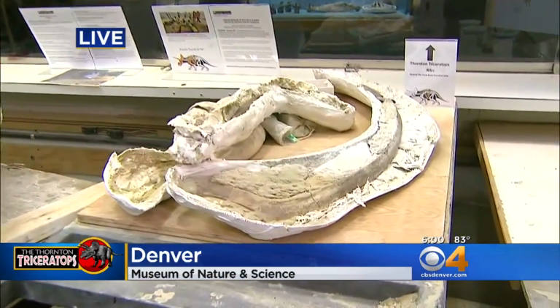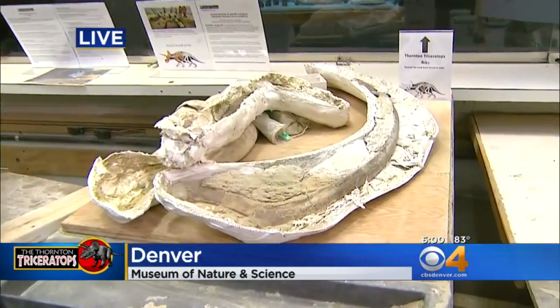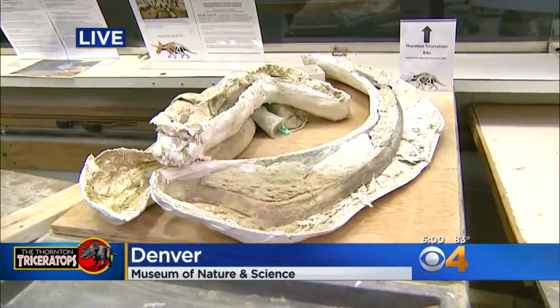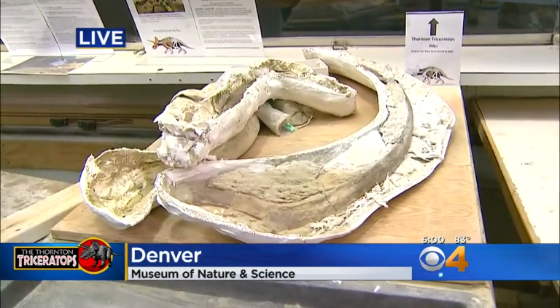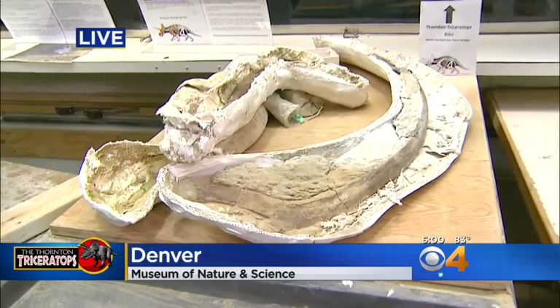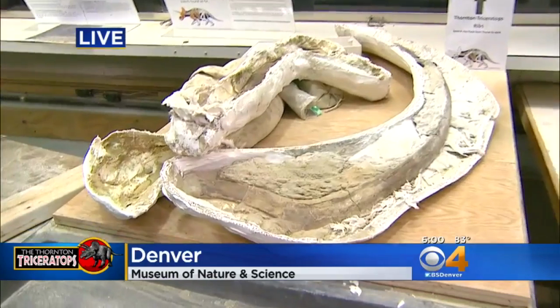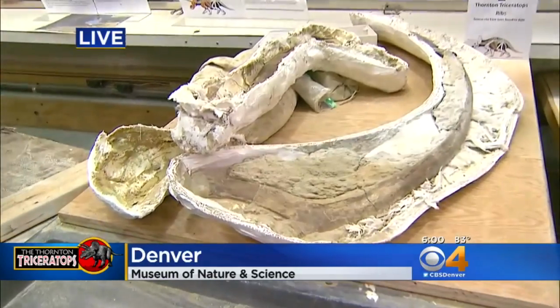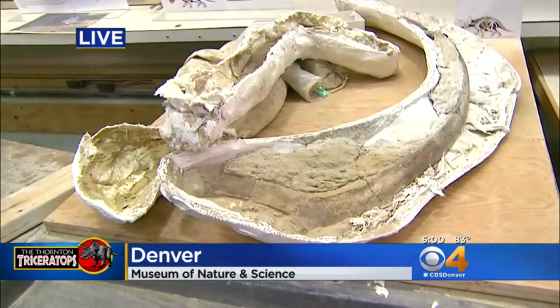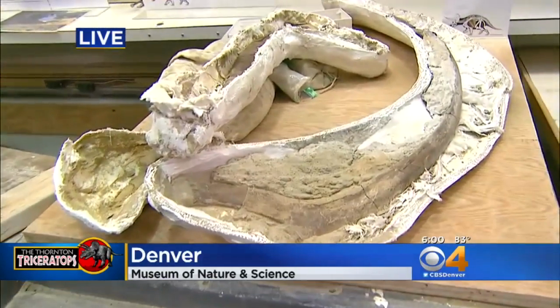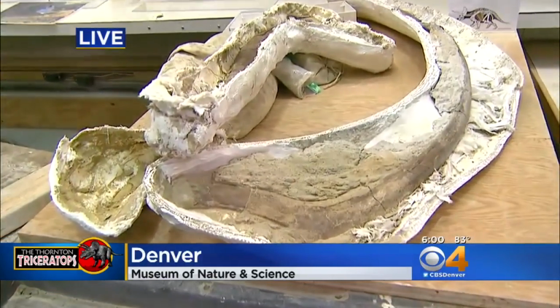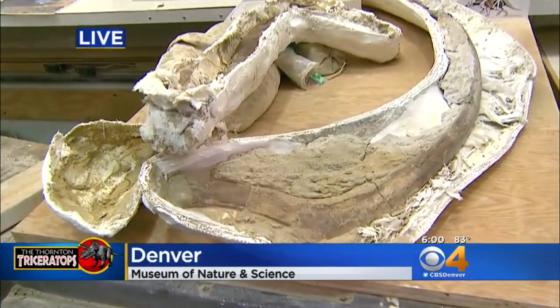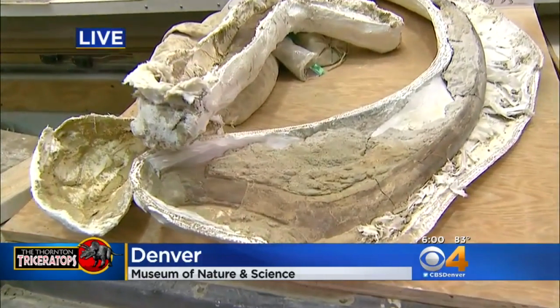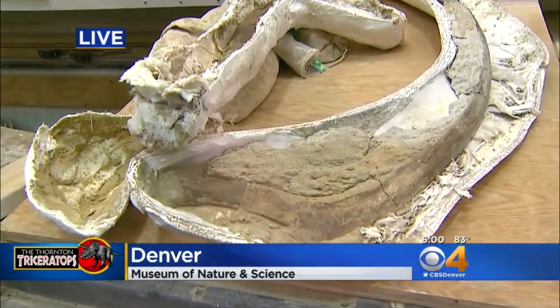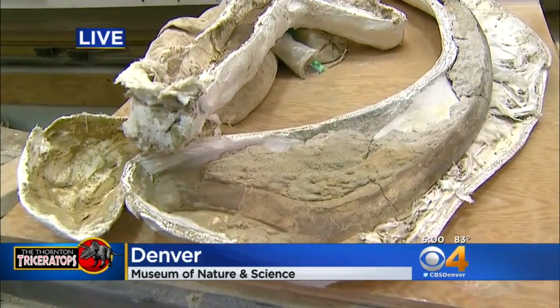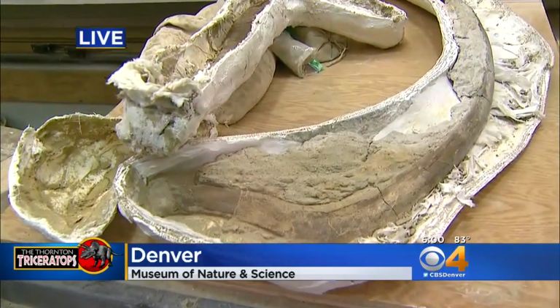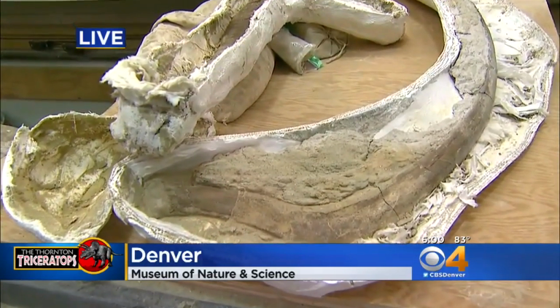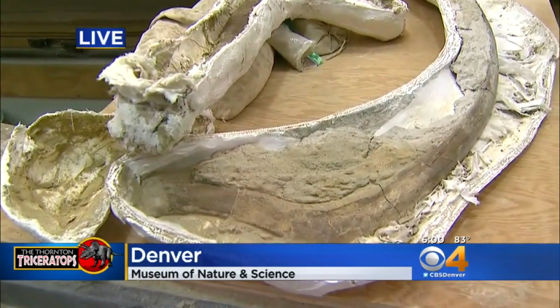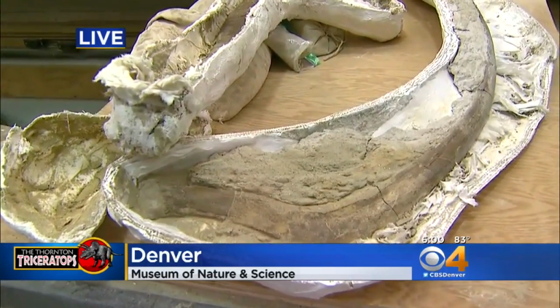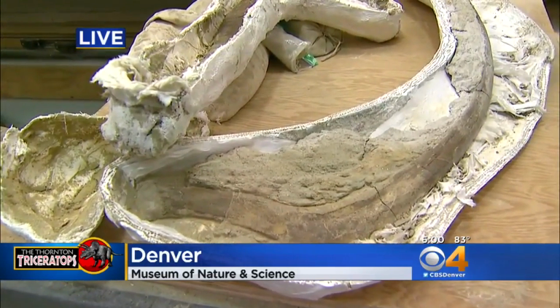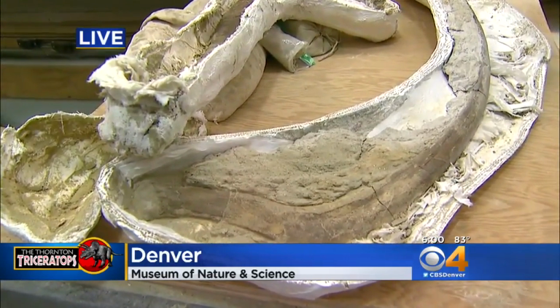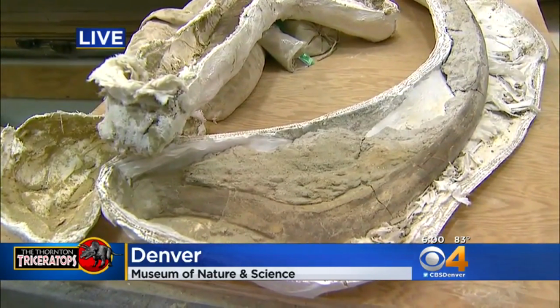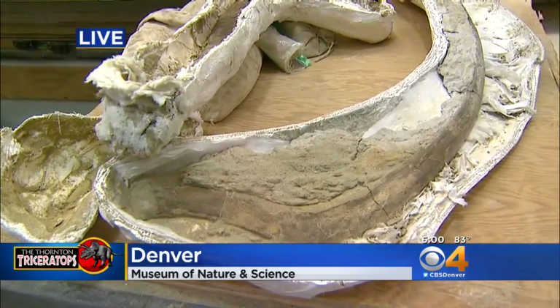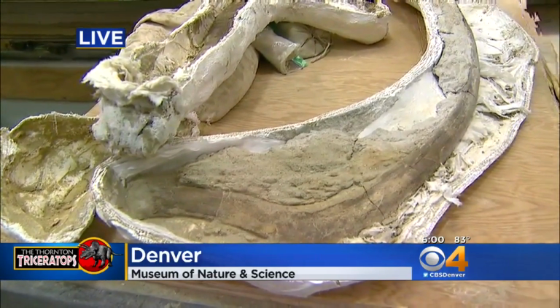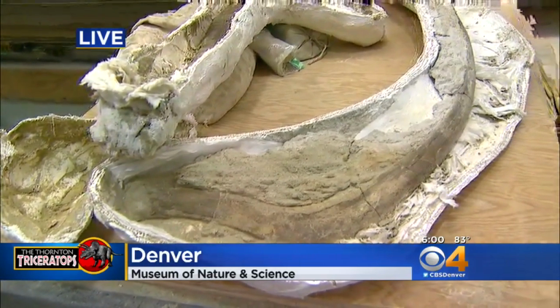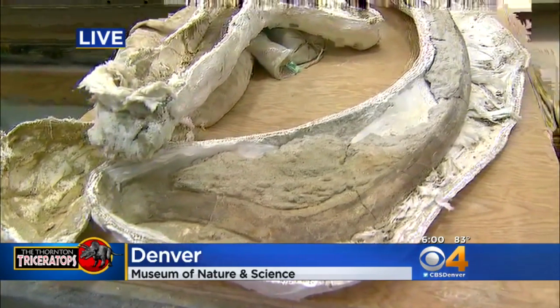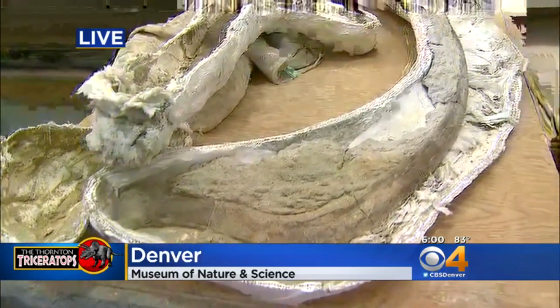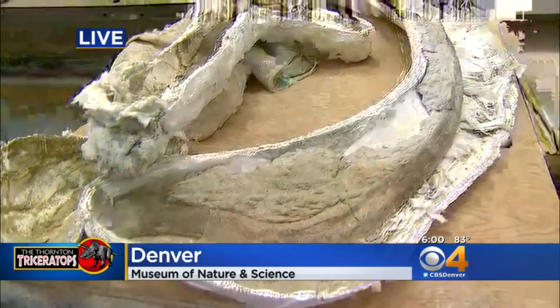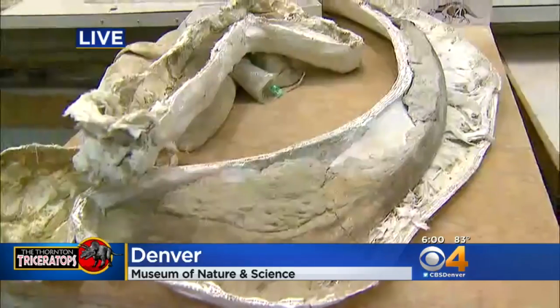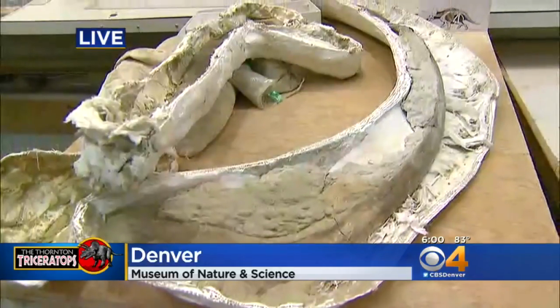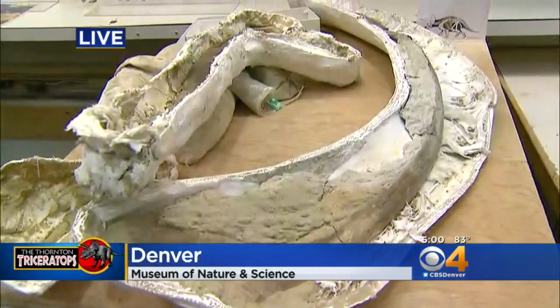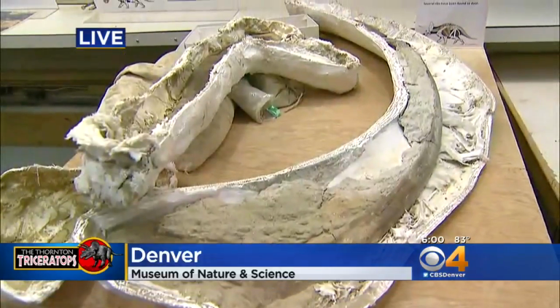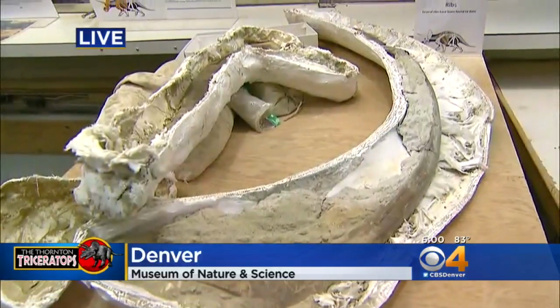What you're looking at are a couple of the rib bones. These were actually some of the first fossils that were pulled out of the ground and brought back here for examination.